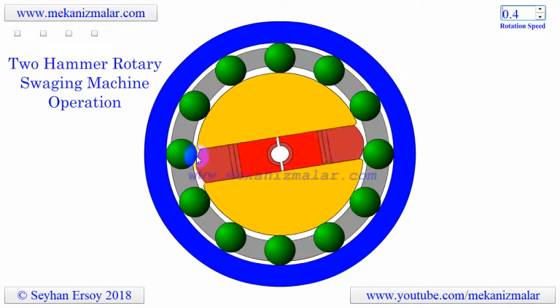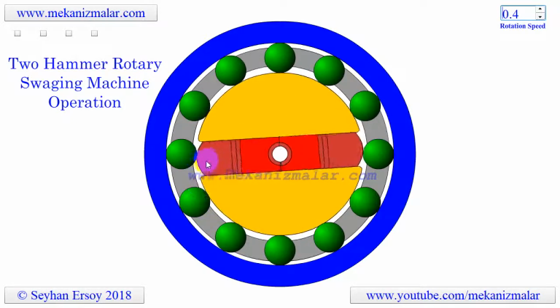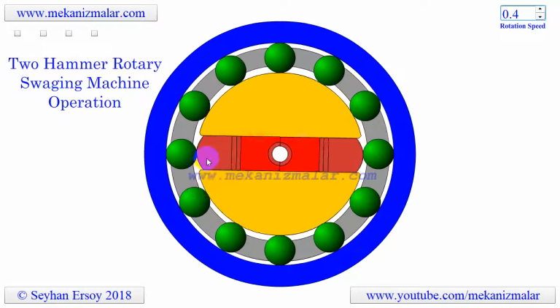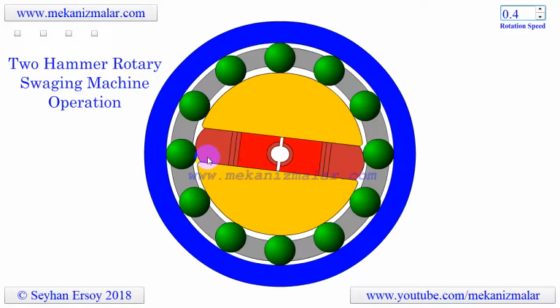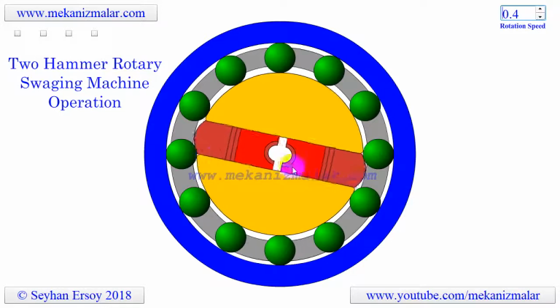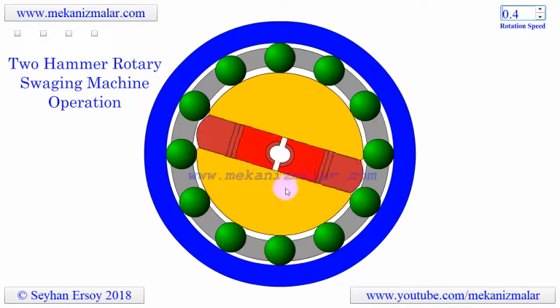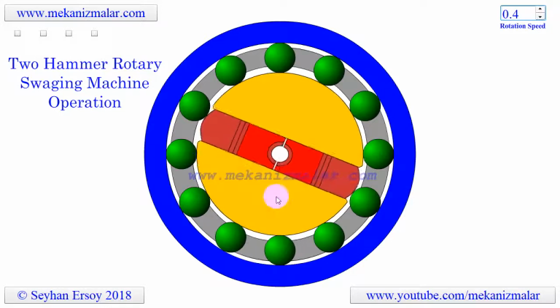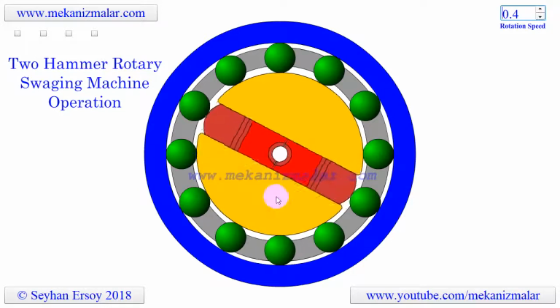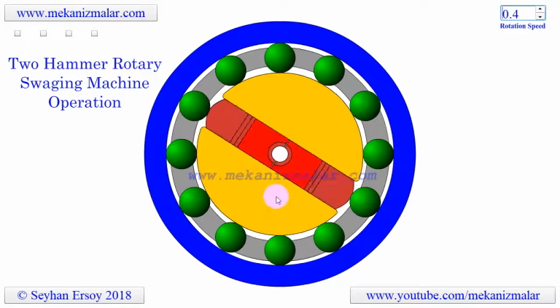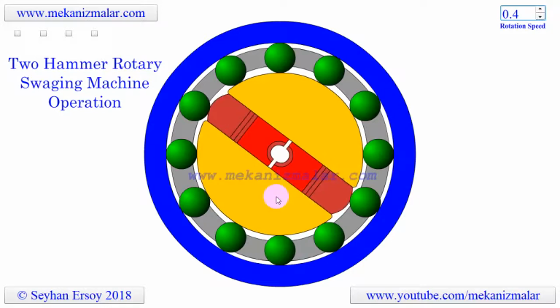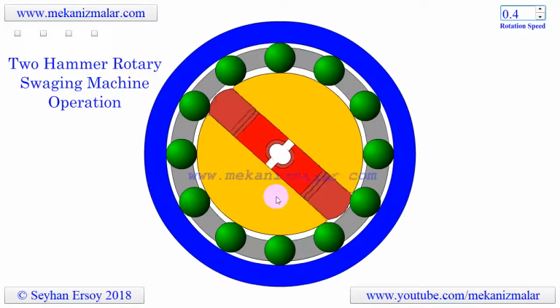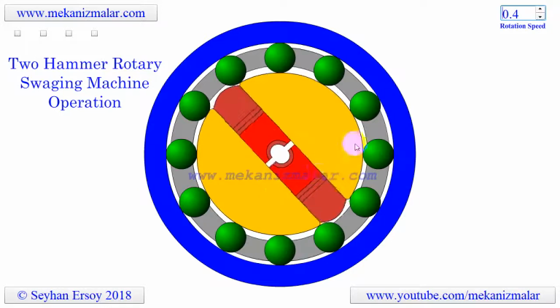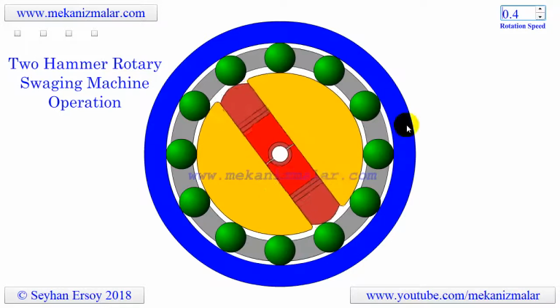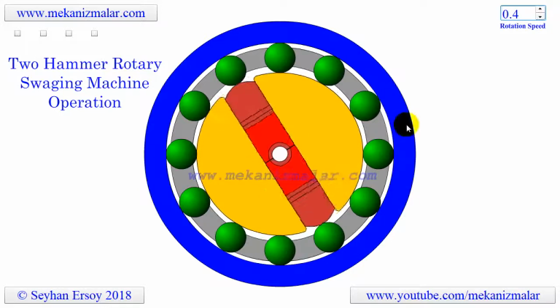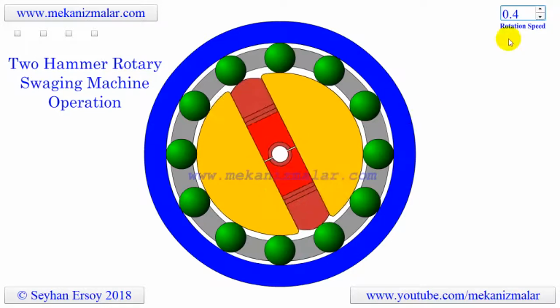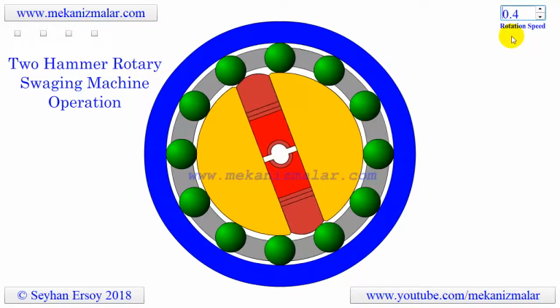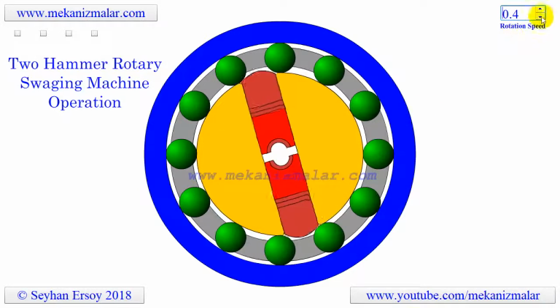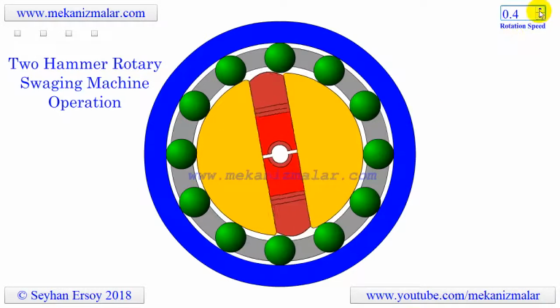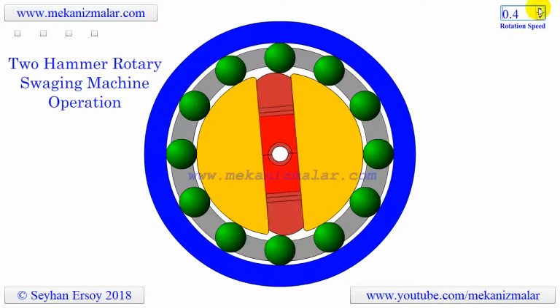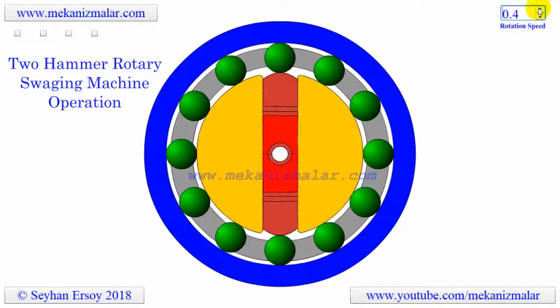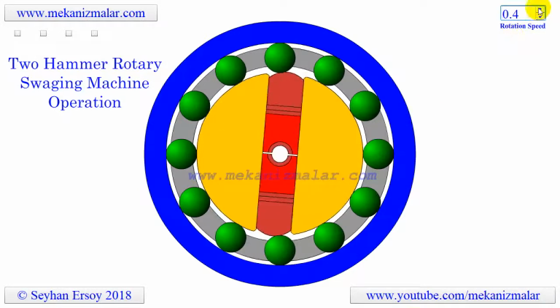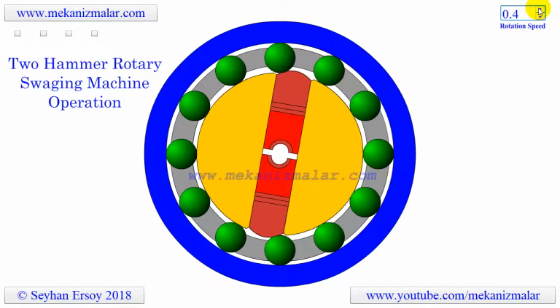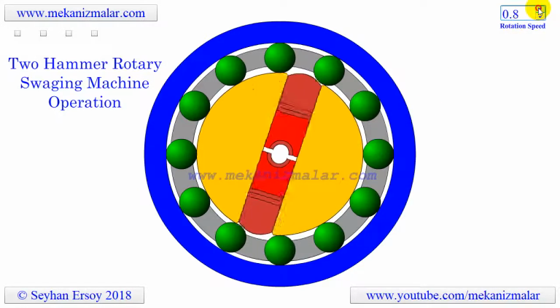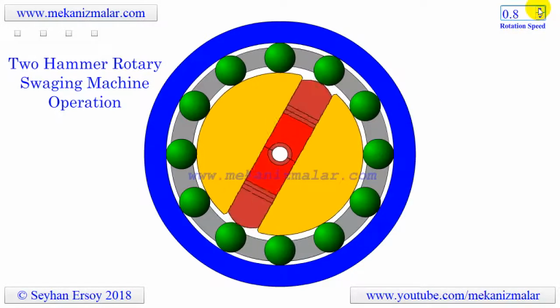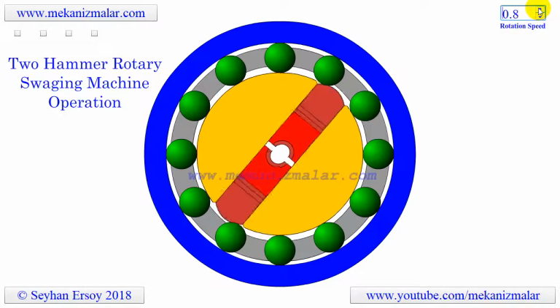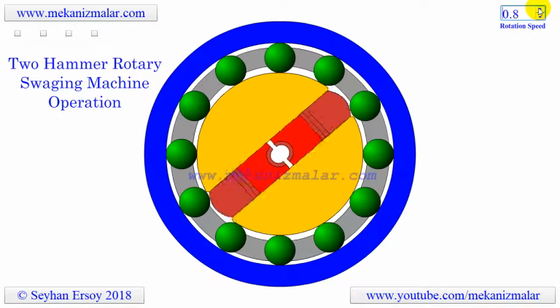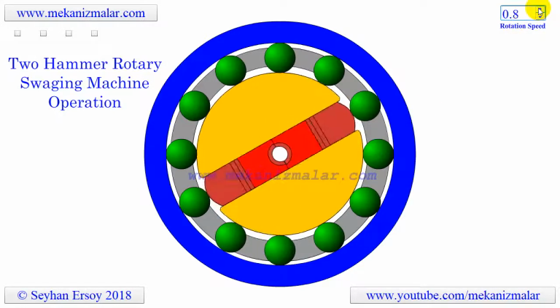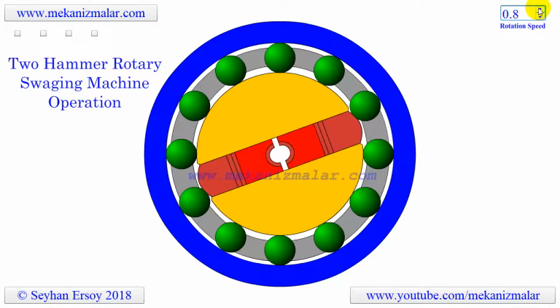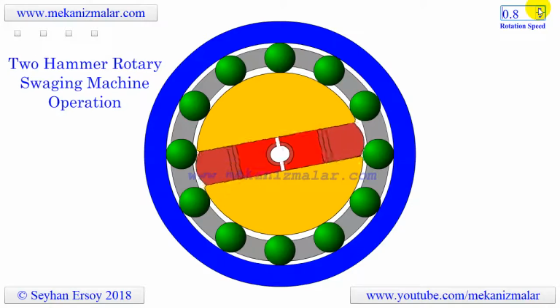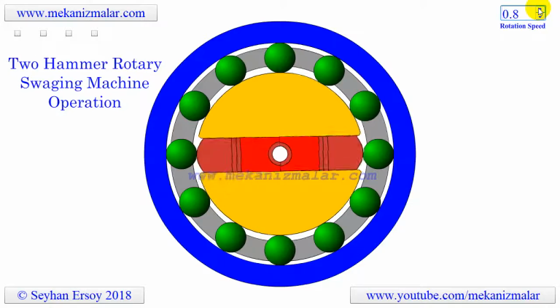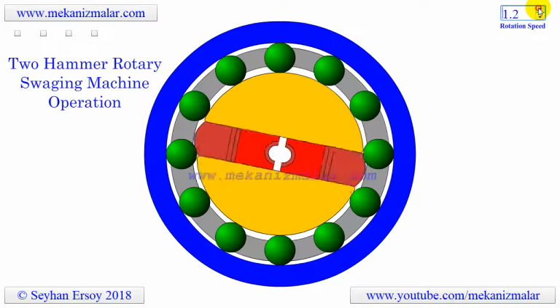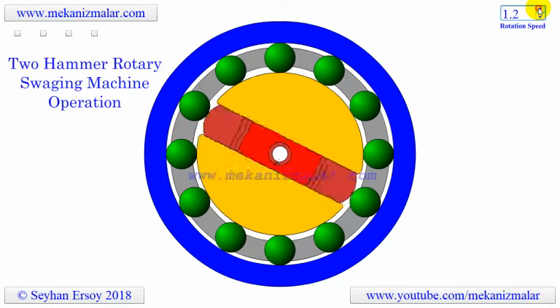Like tube swaging, rotary swaging can also create internal shapes inside the tube through the use of a mandrel, as long as the shape has a constant cross section.